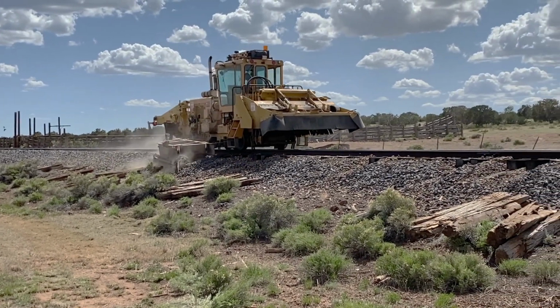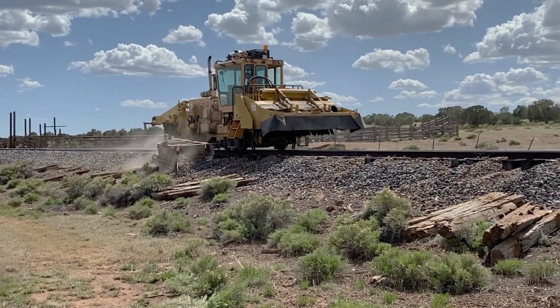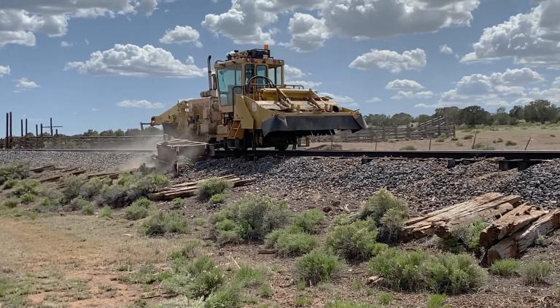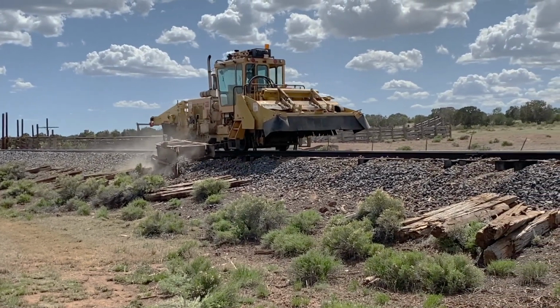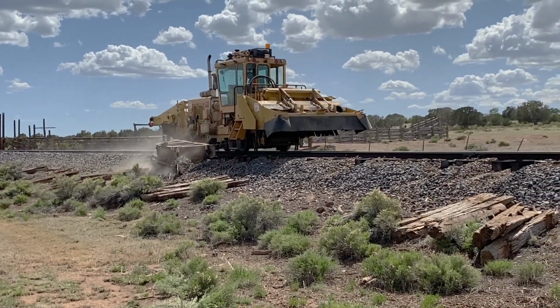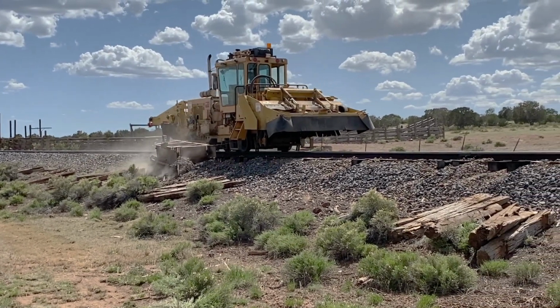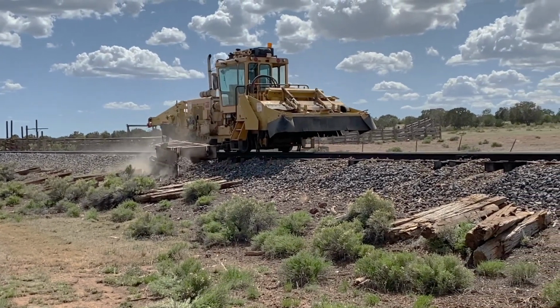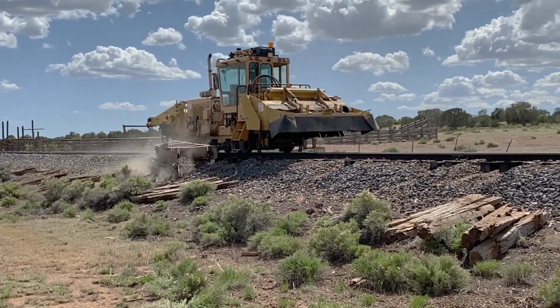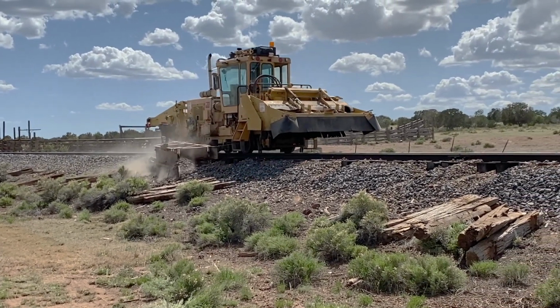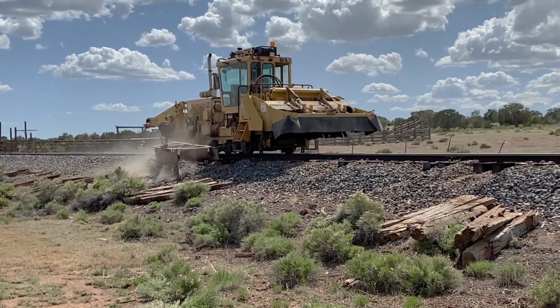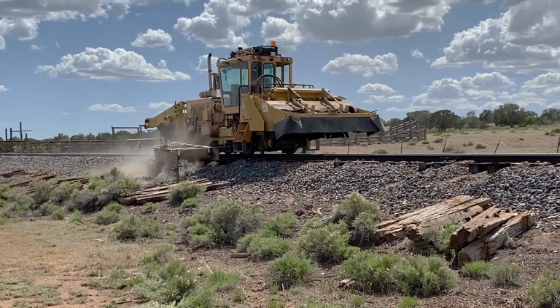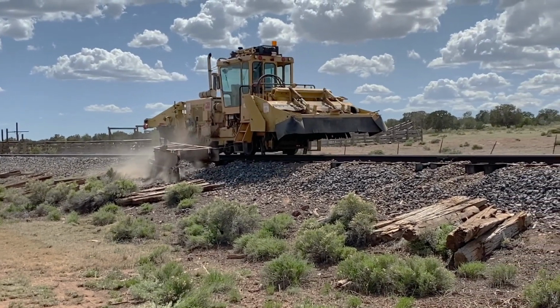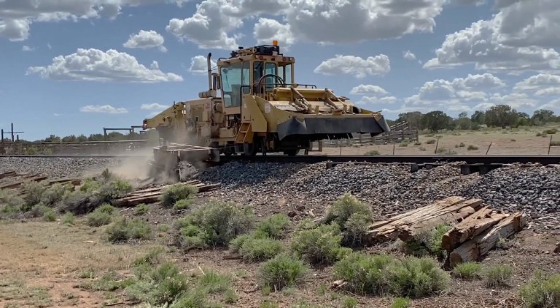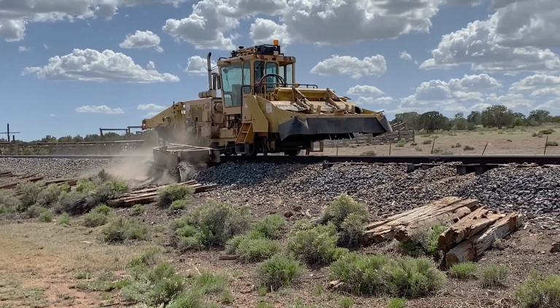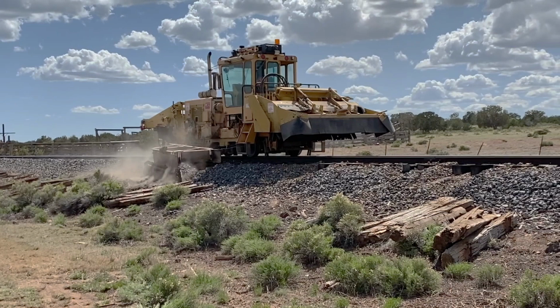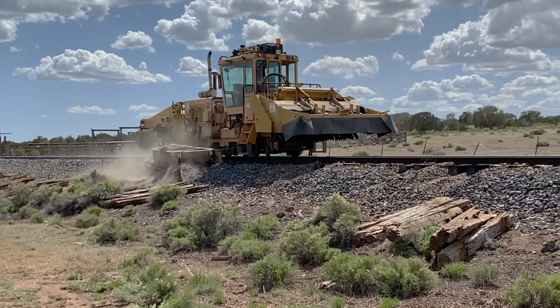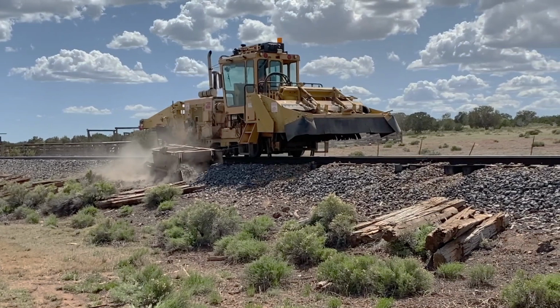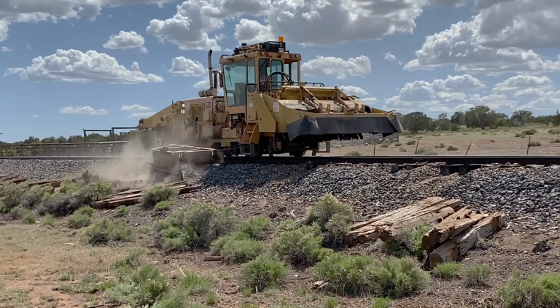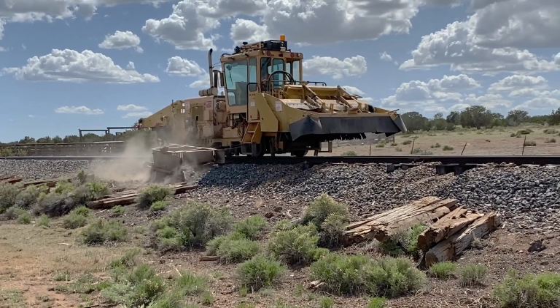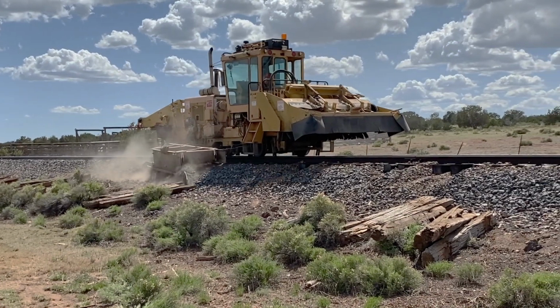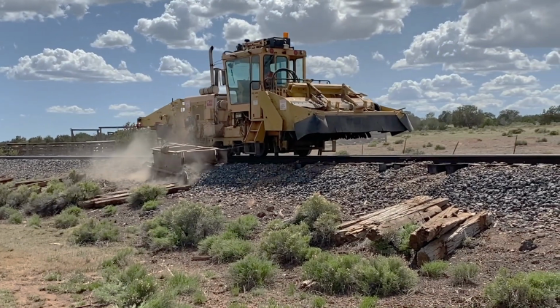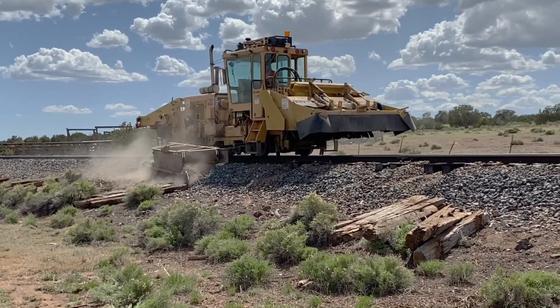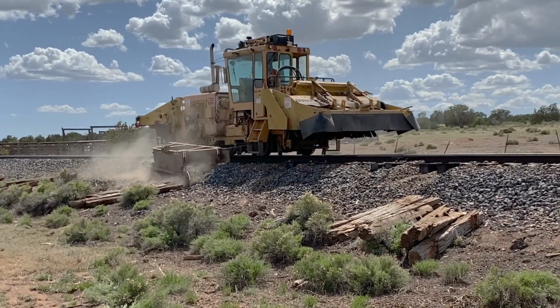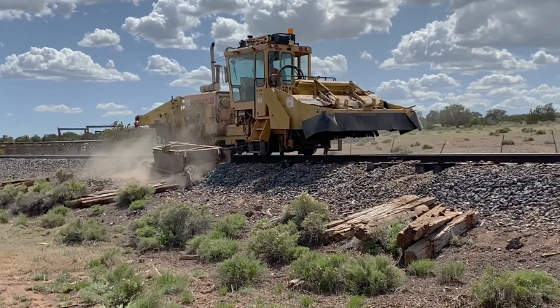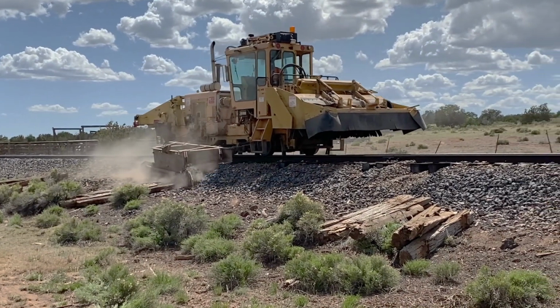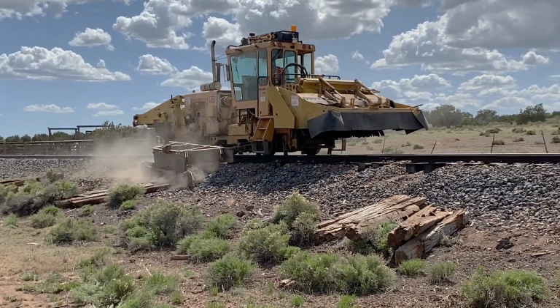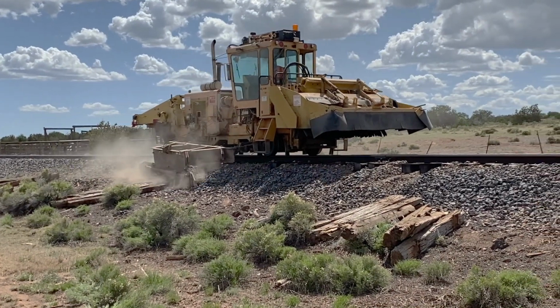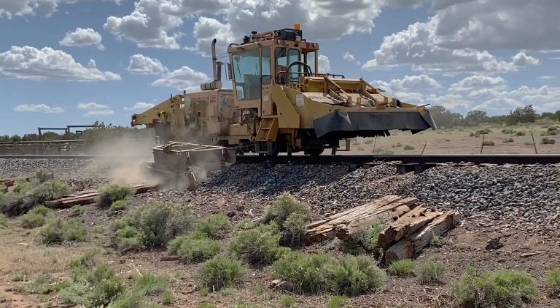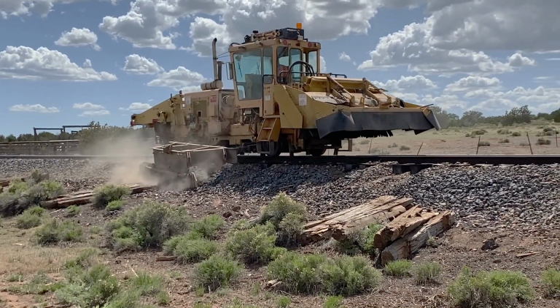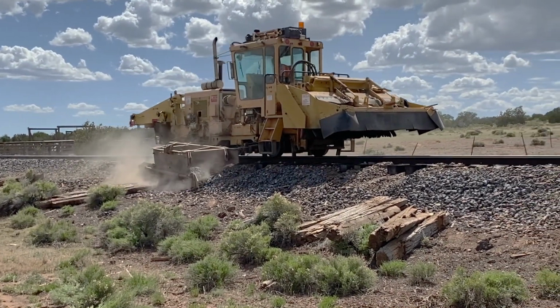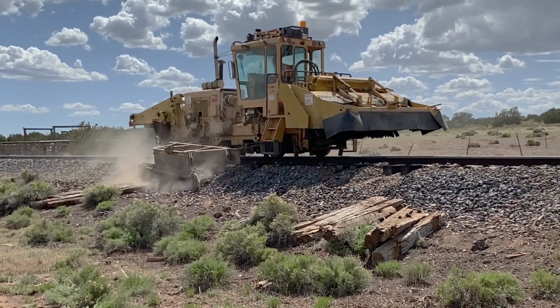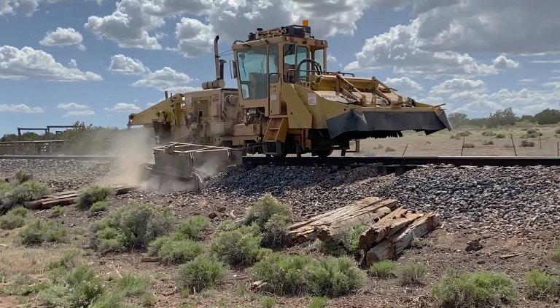Once the ties are firmly spiked in place, then the ballast regulator can come along and smooth everything out.